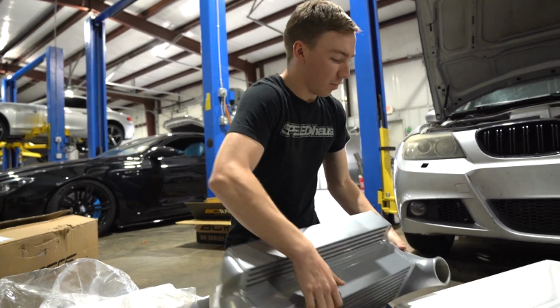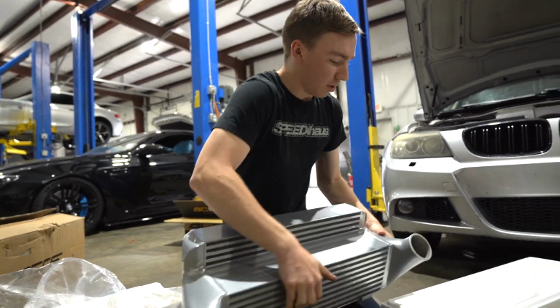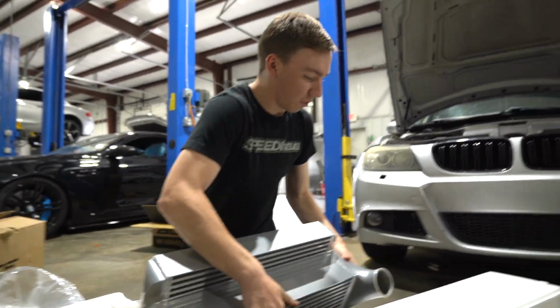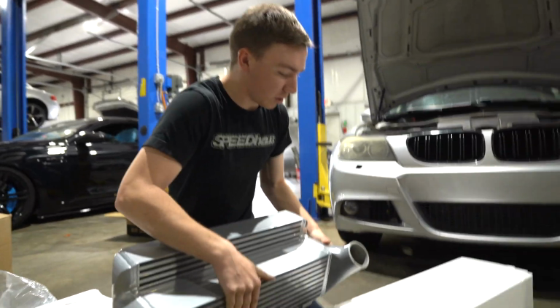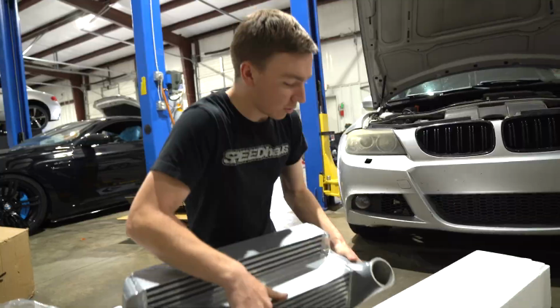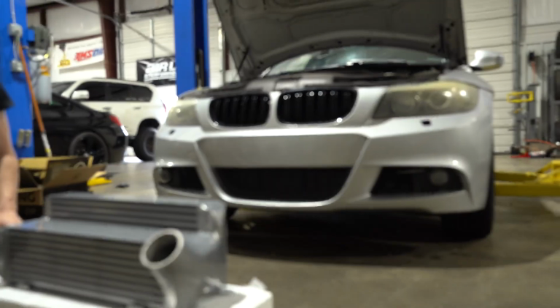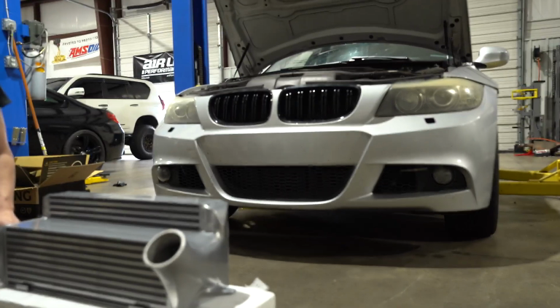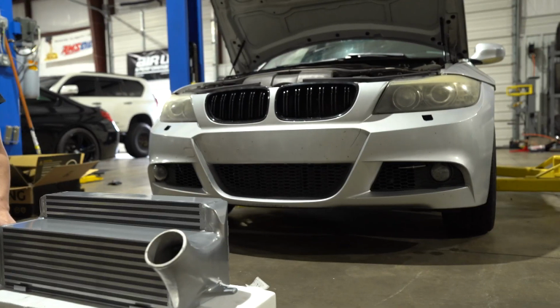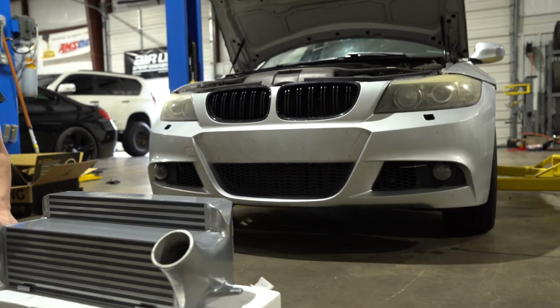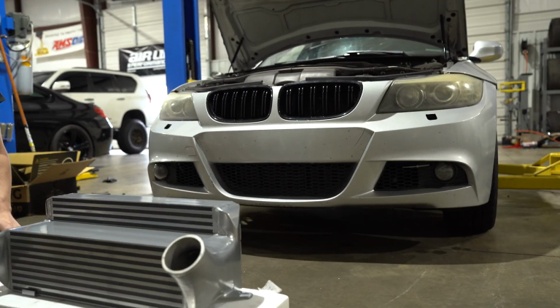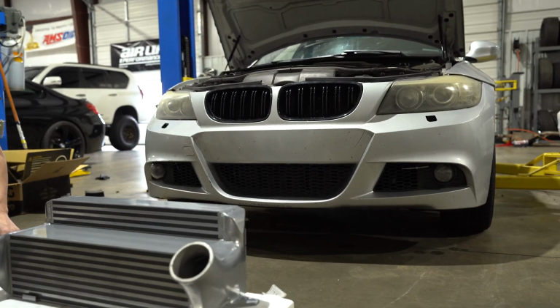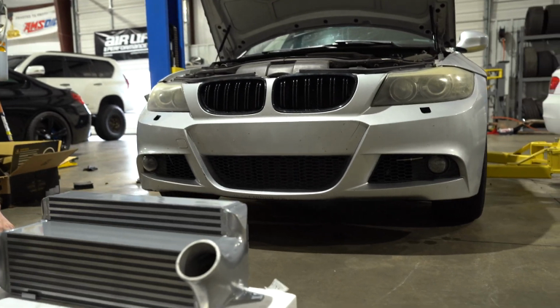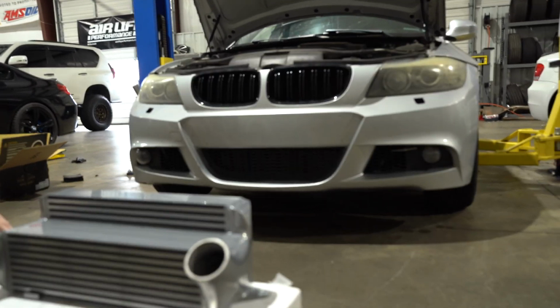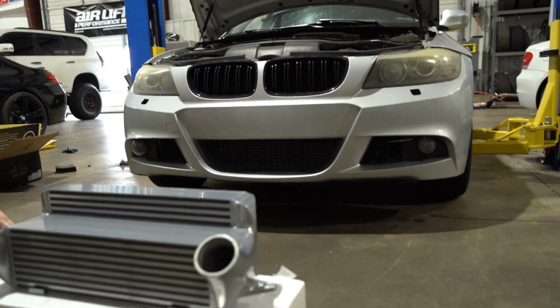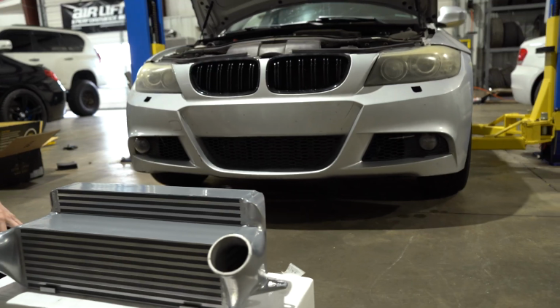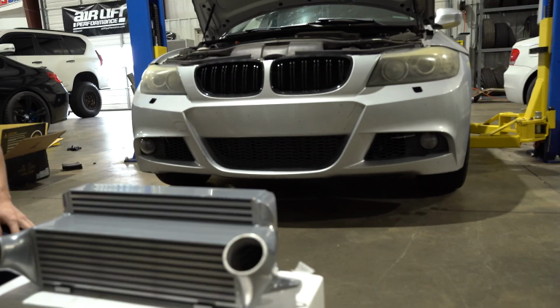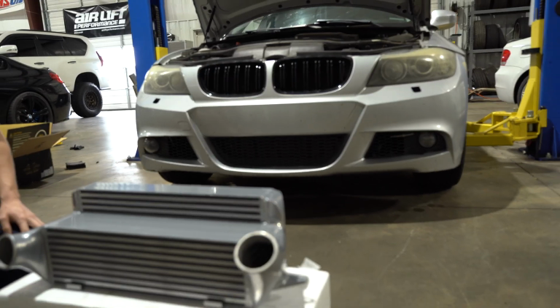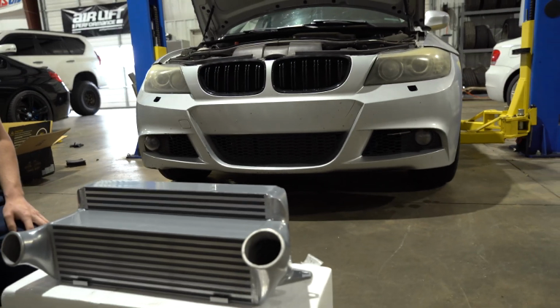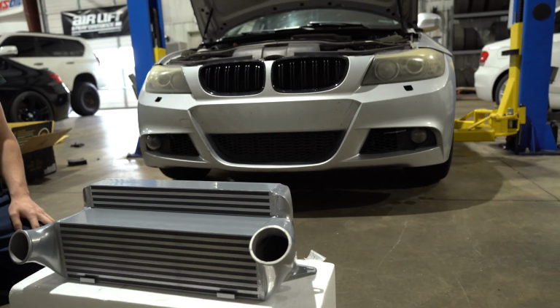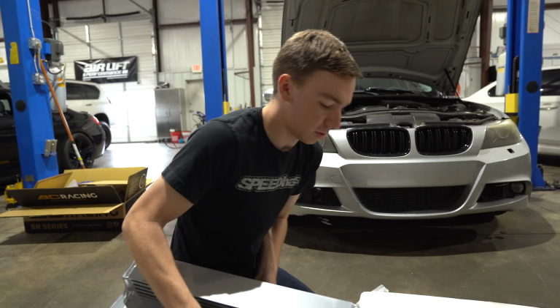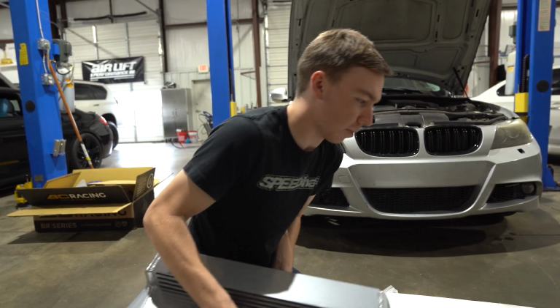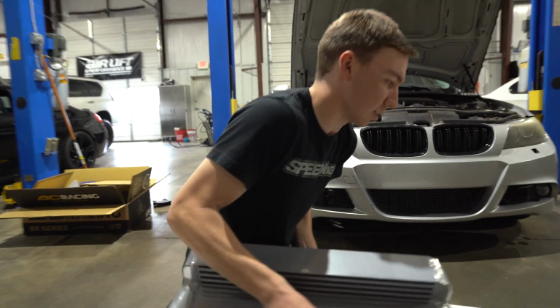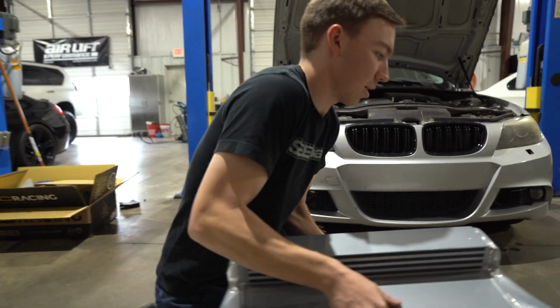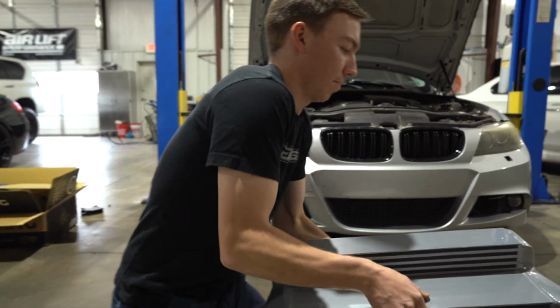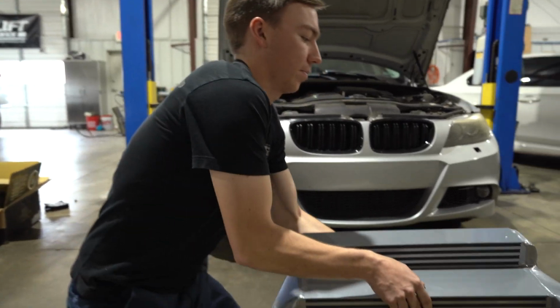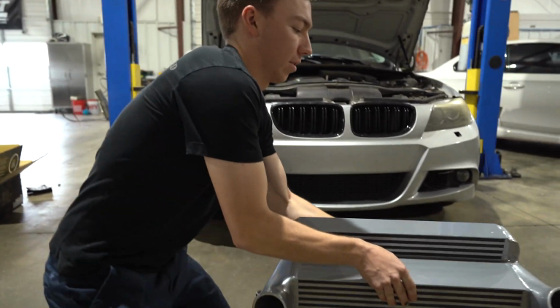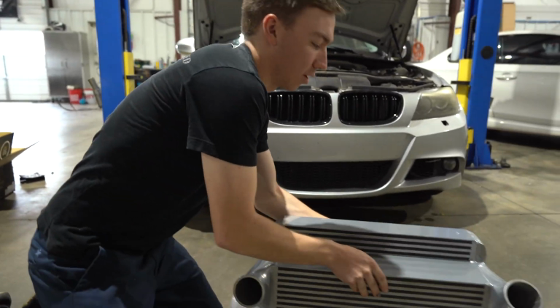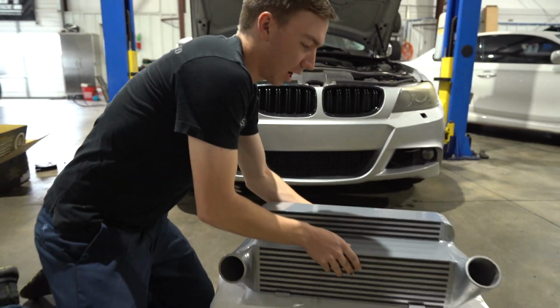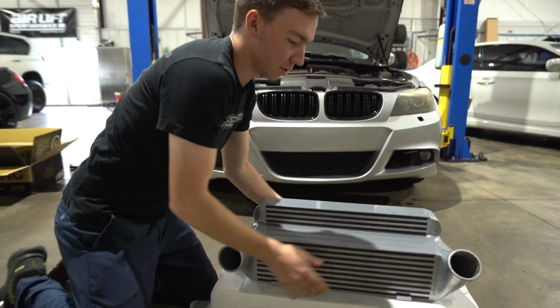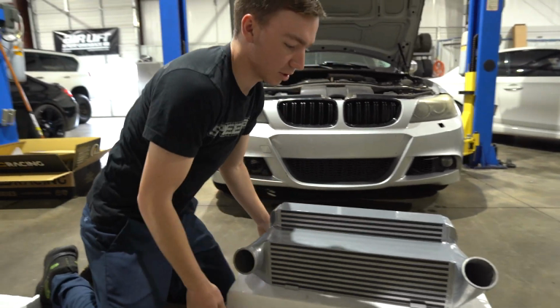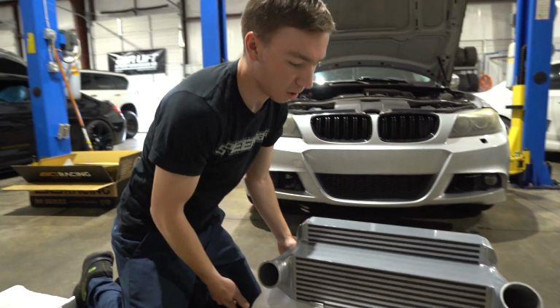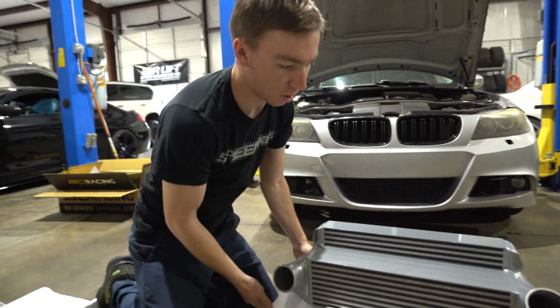First things first, we're gonna get the car up in the air and show you step by step how this is gonna go in.